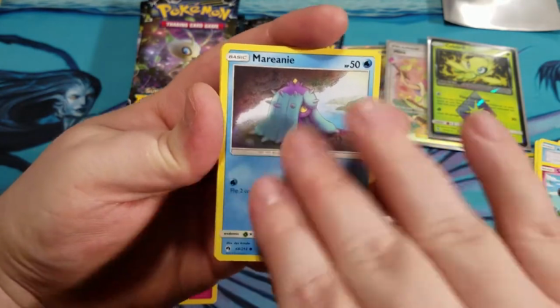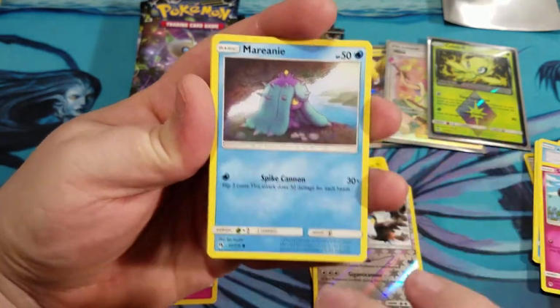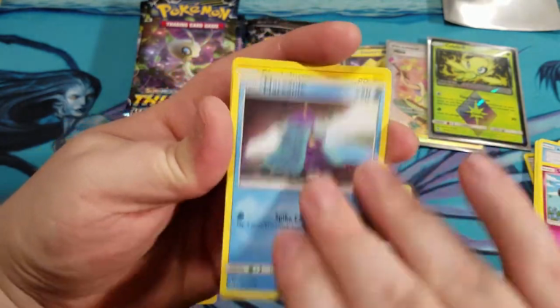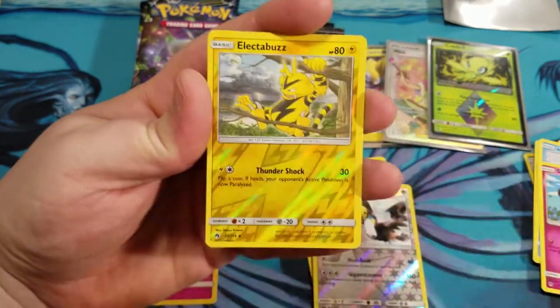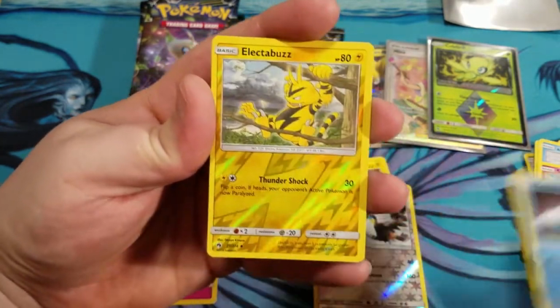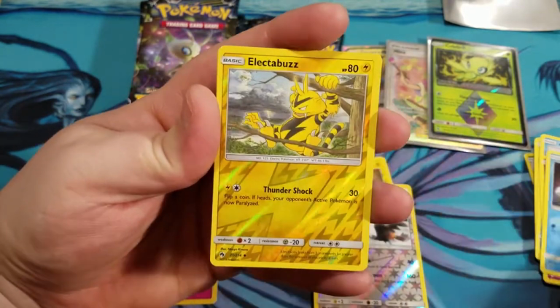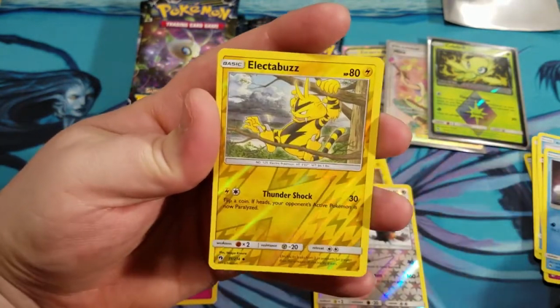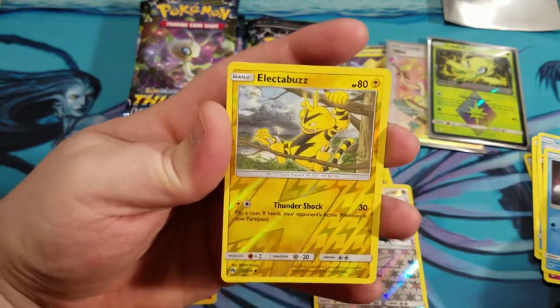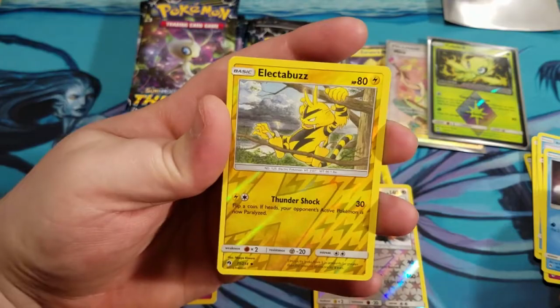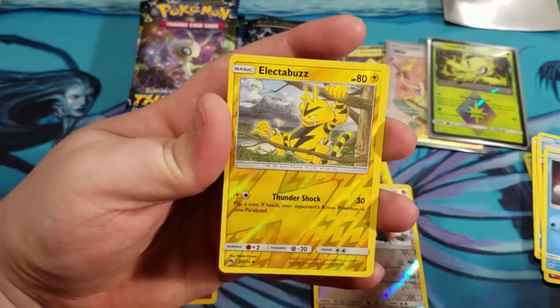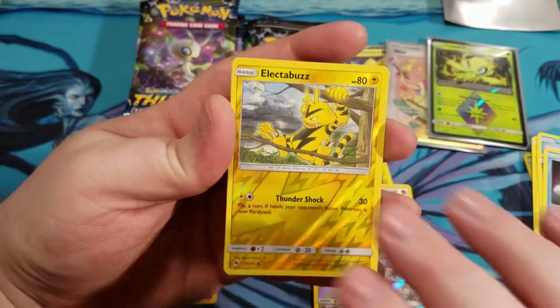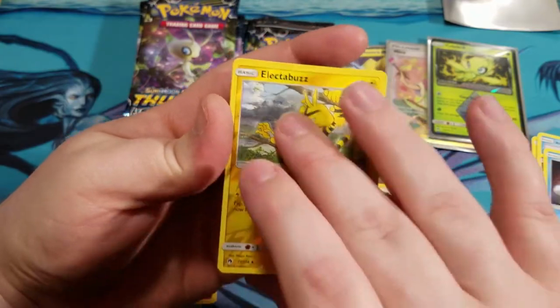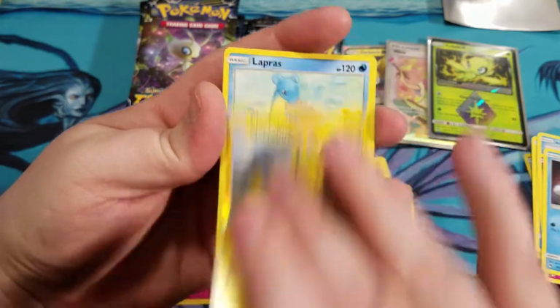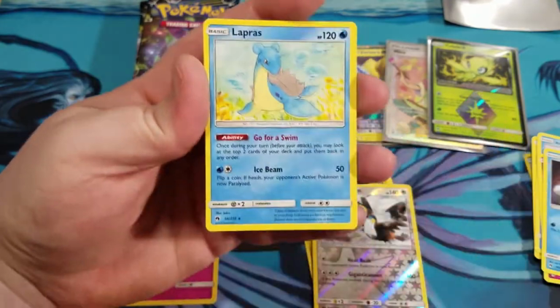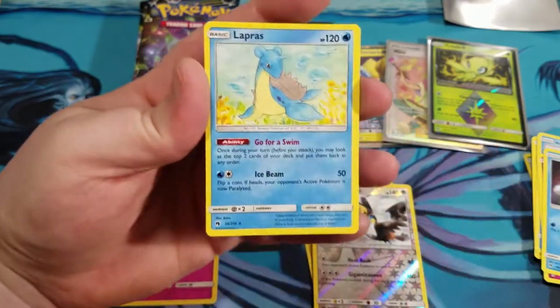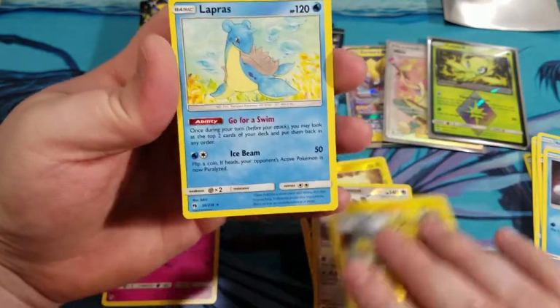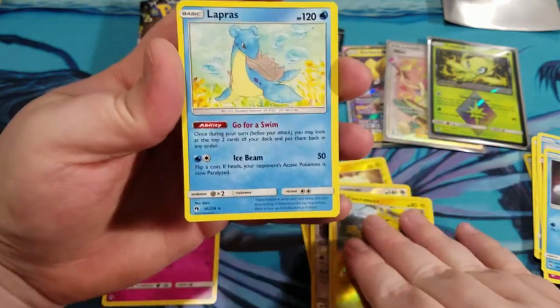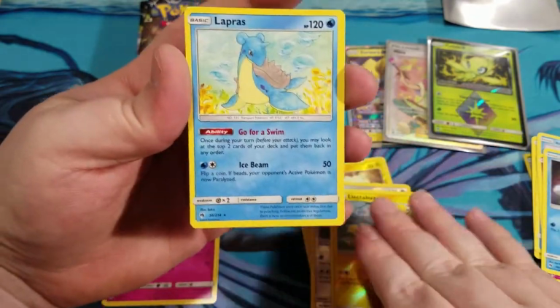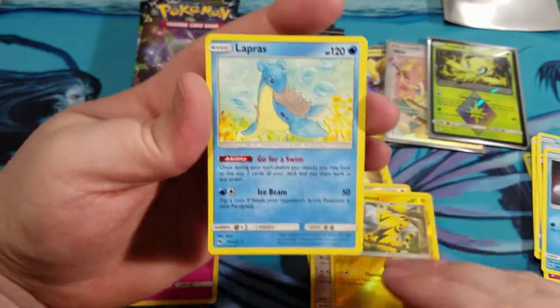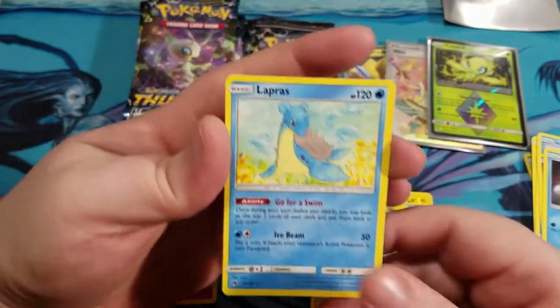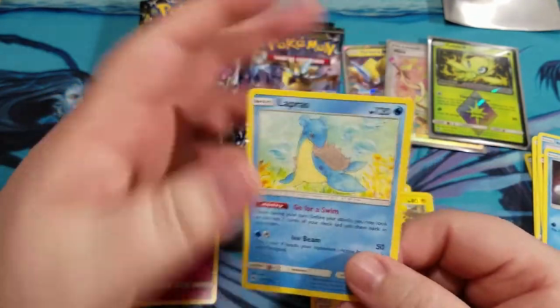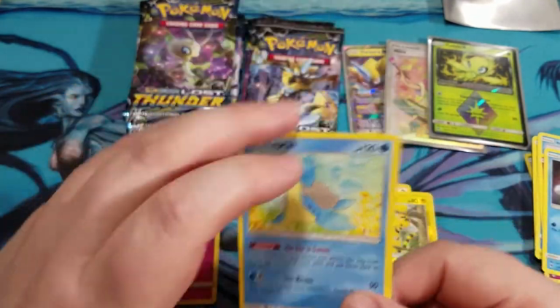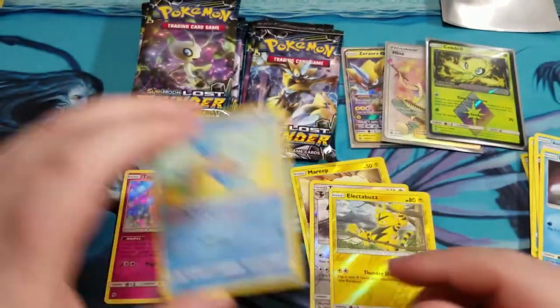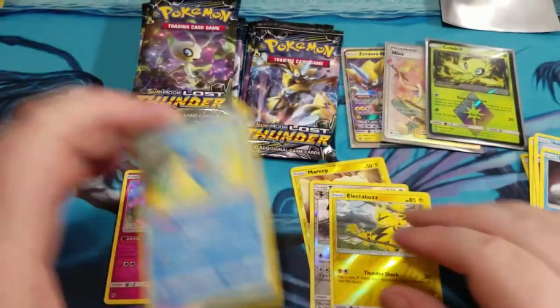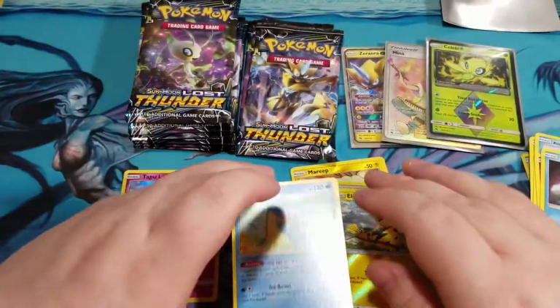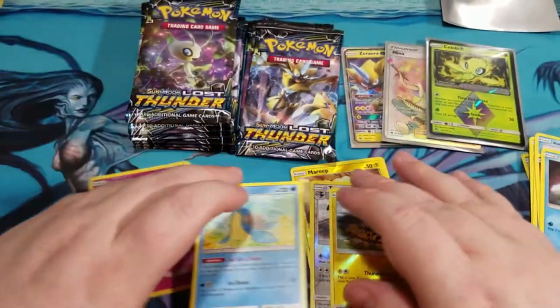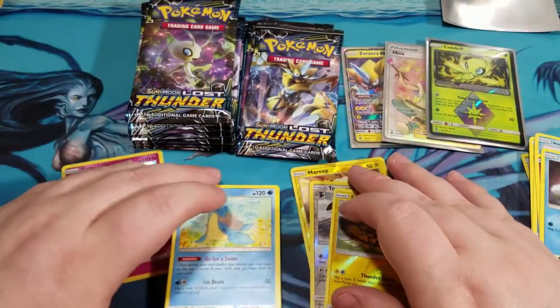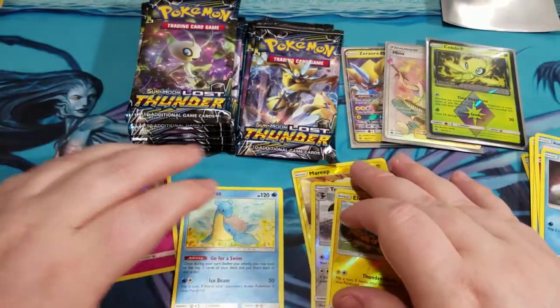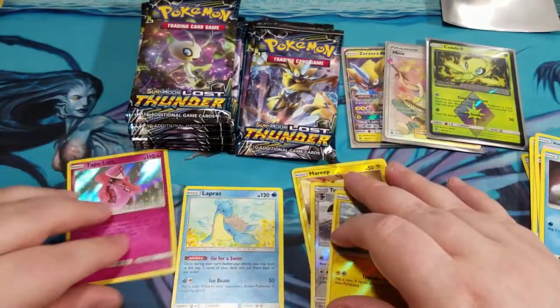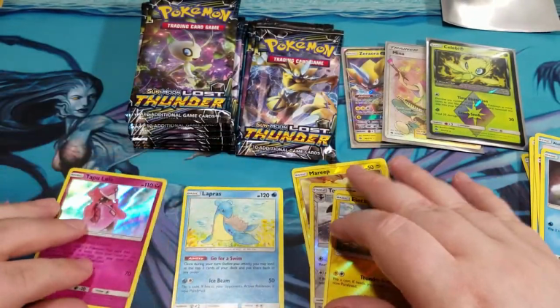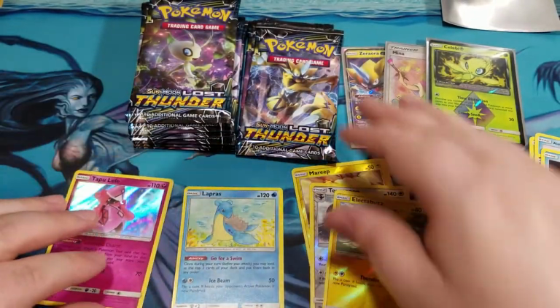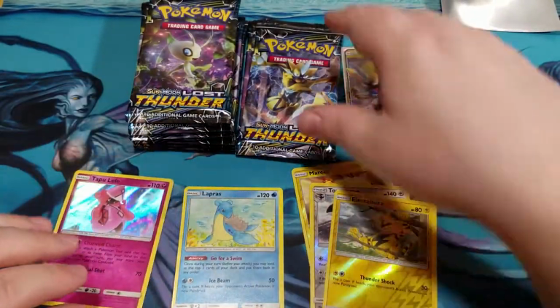We got a Marini, Electabuzz, Reverse in the tree, and a Leprous — Leprous regular rare.